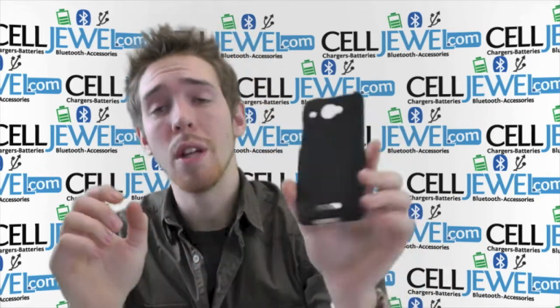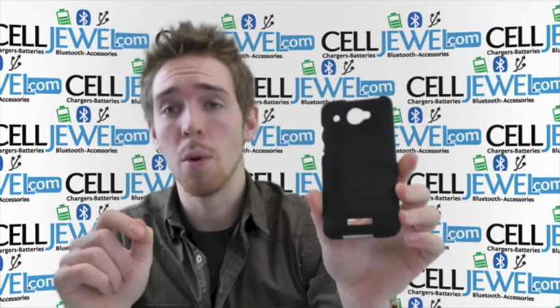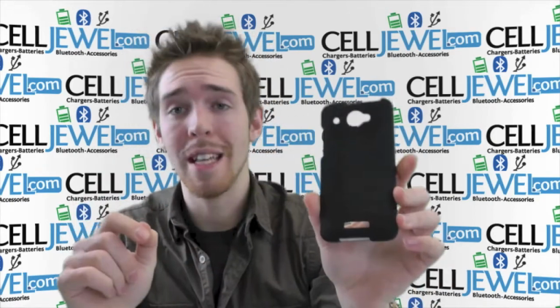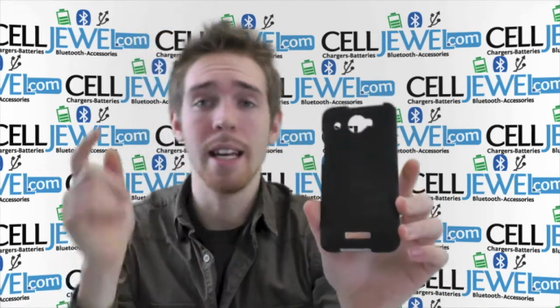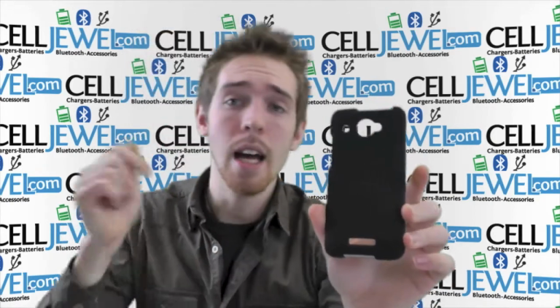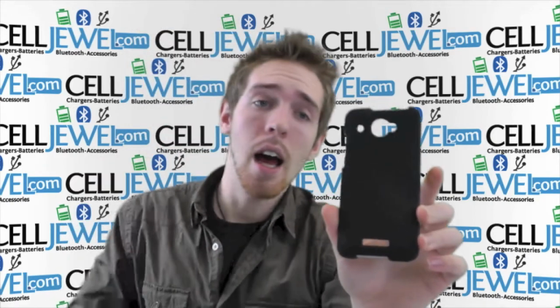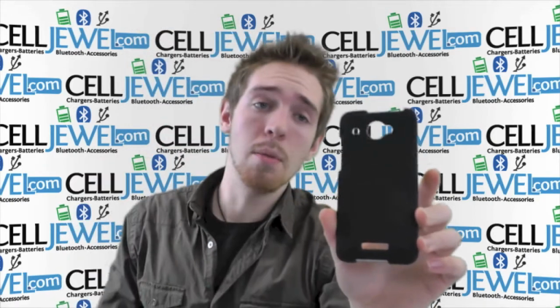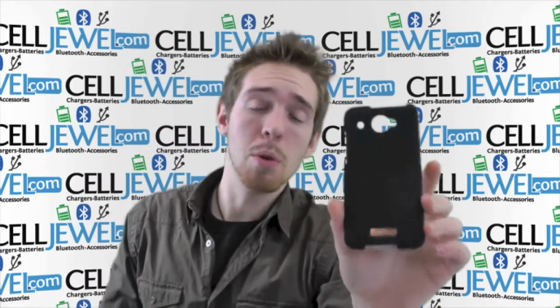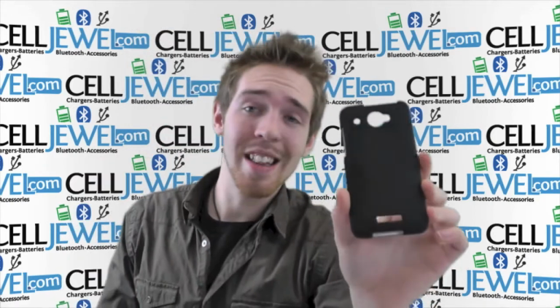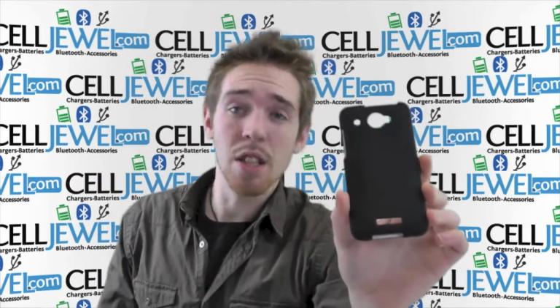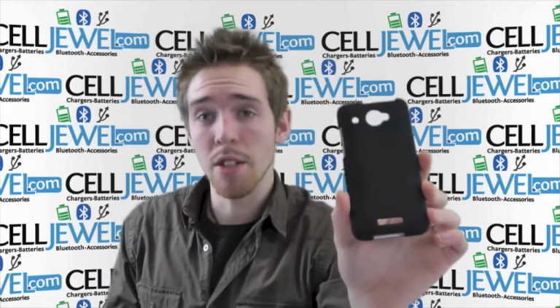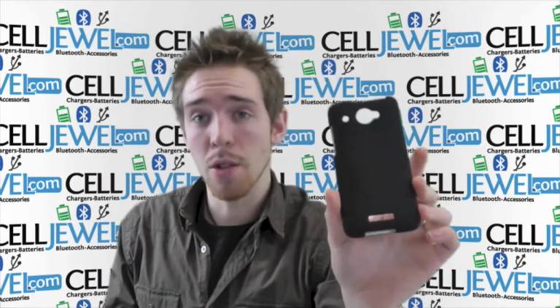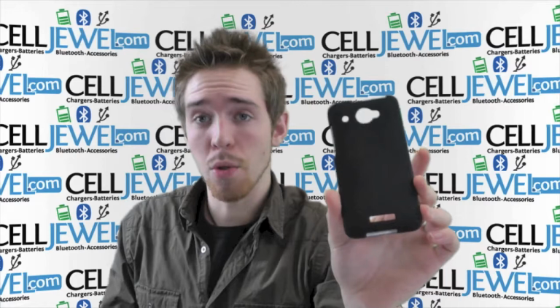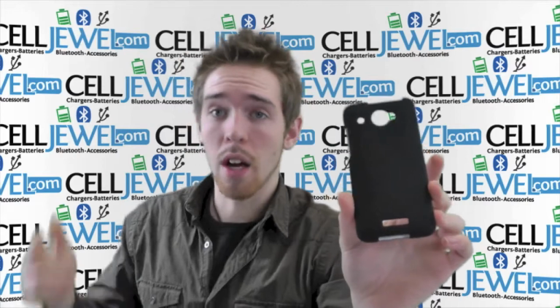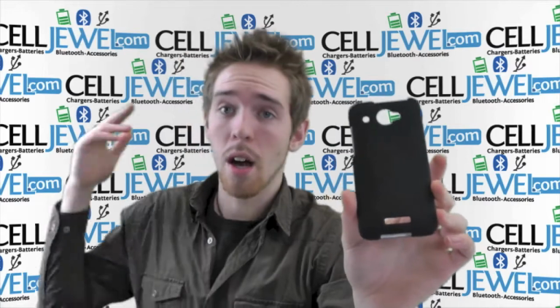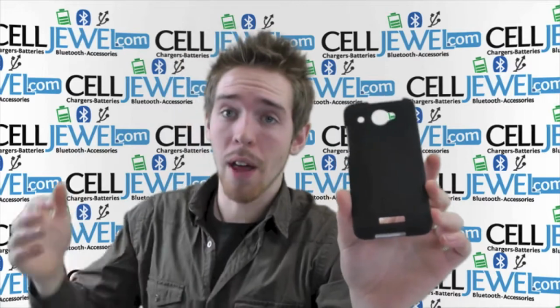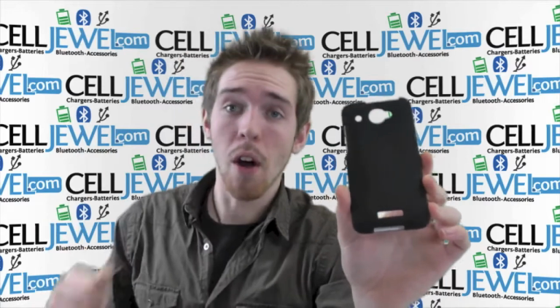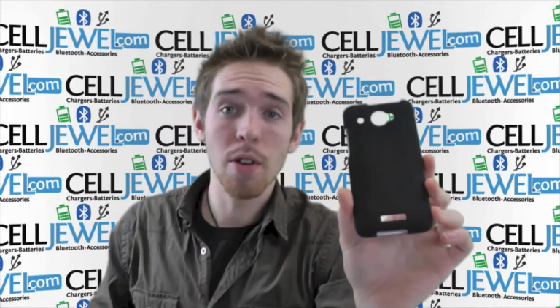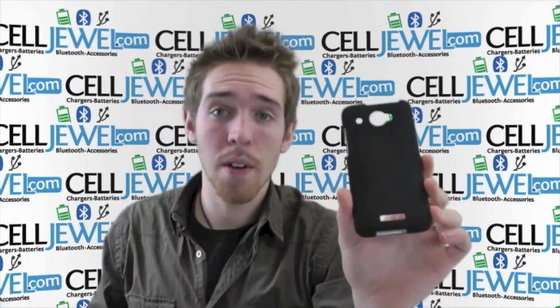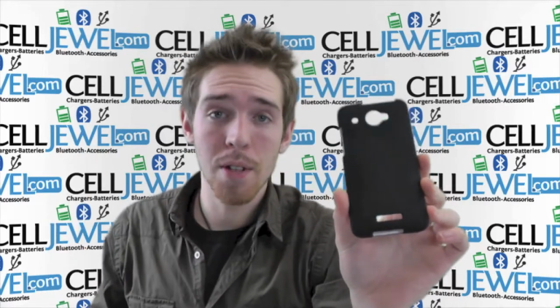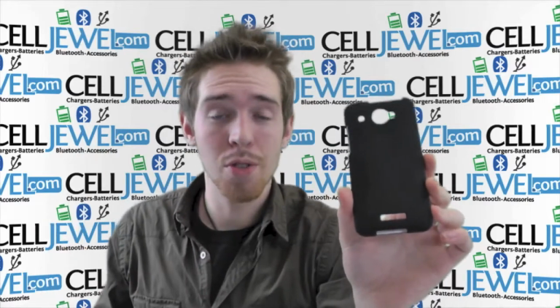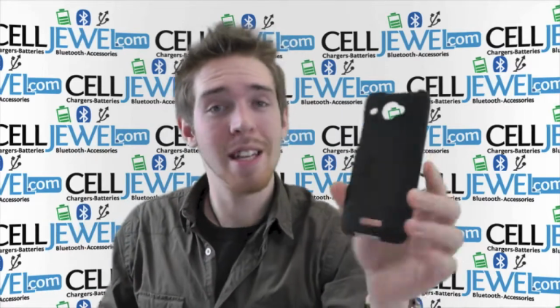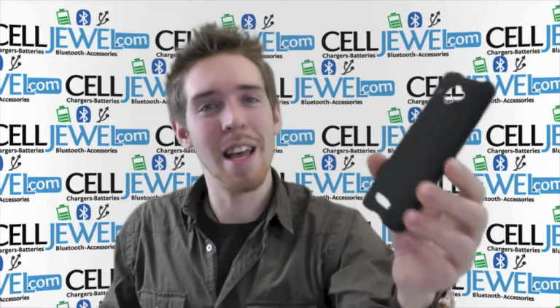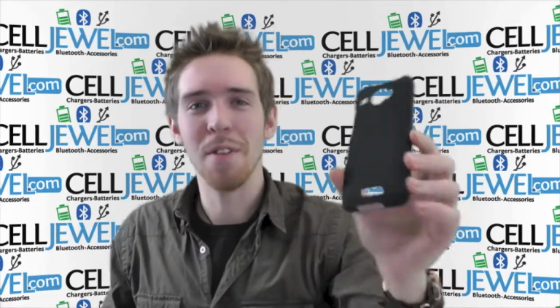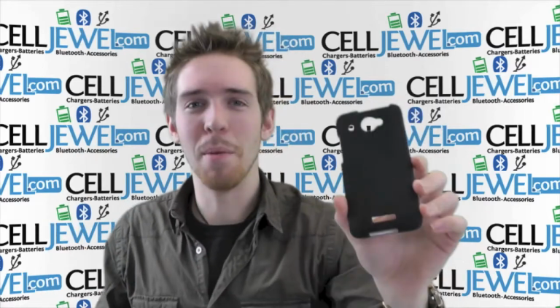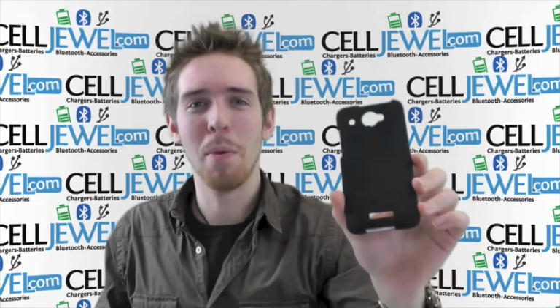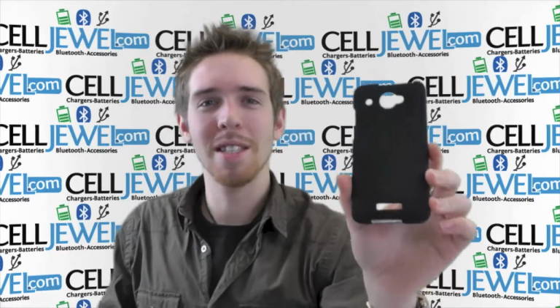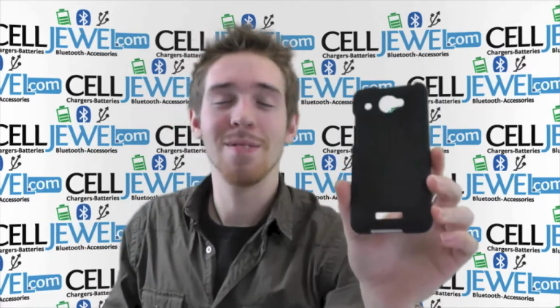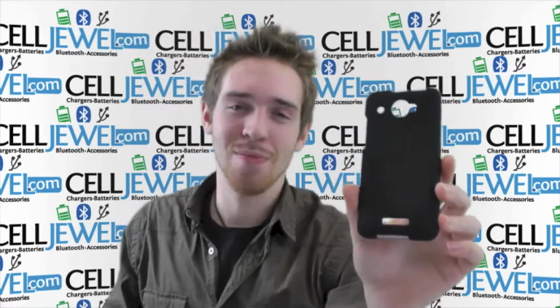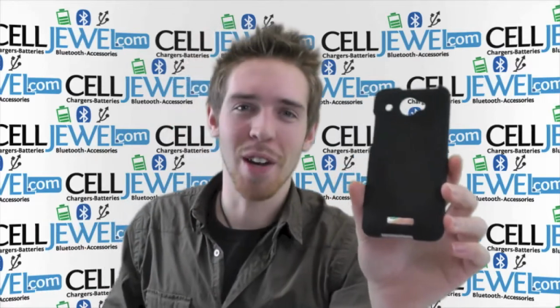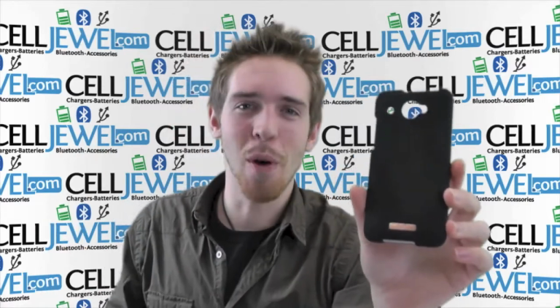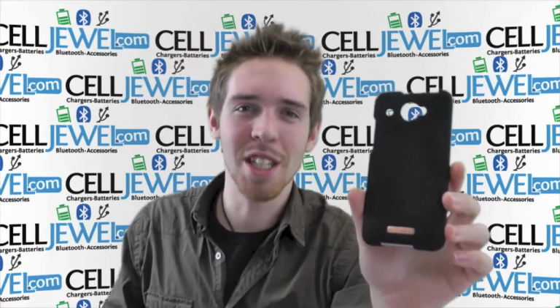So that's always handy. So get this on CellDruel.com. We have all your cell phone accessory needs and phenomenal prices. Thank you for watching.